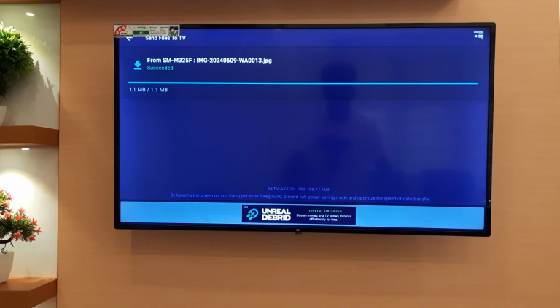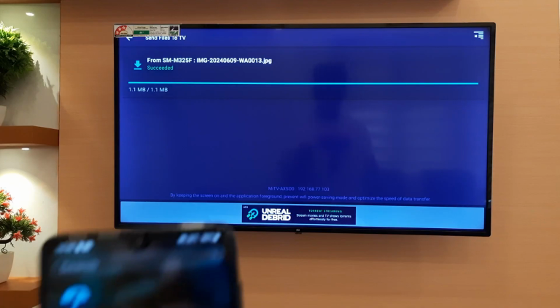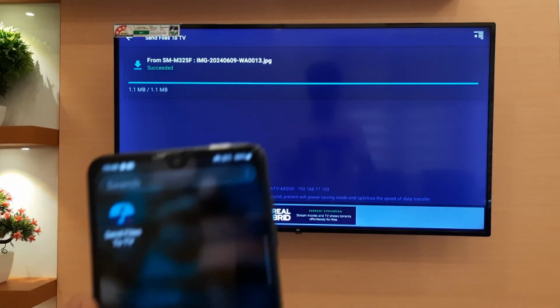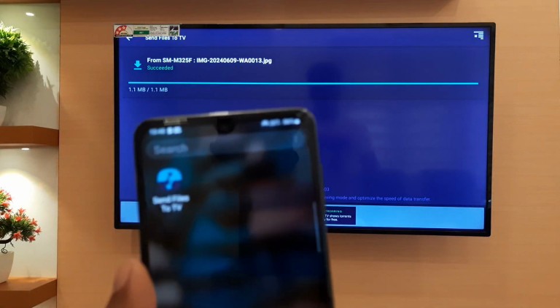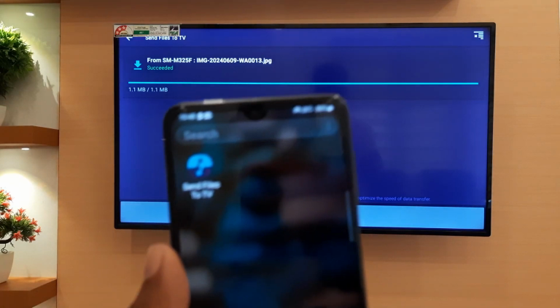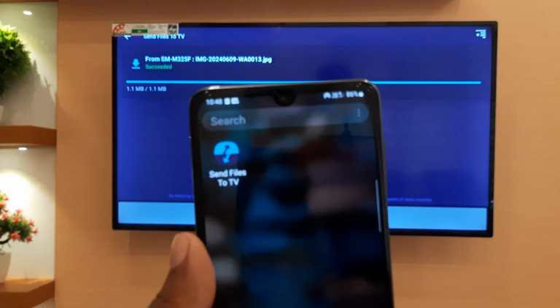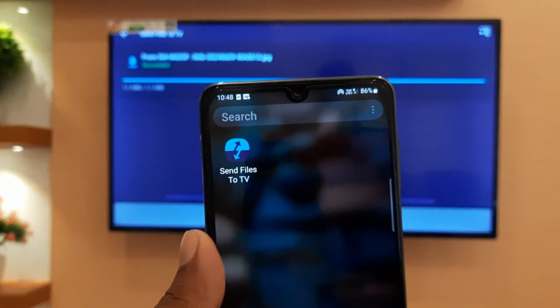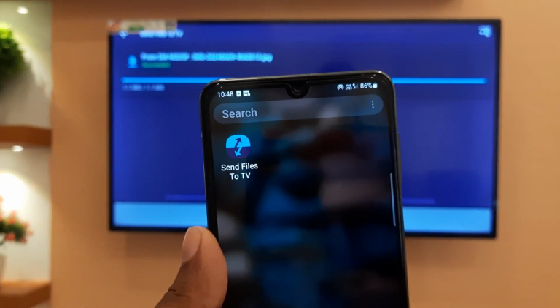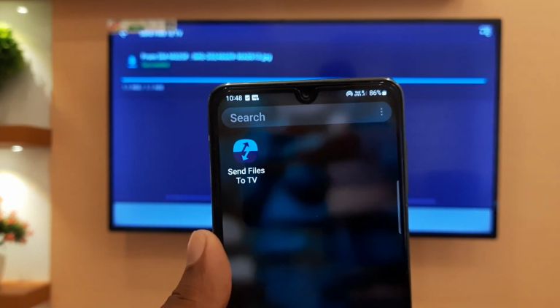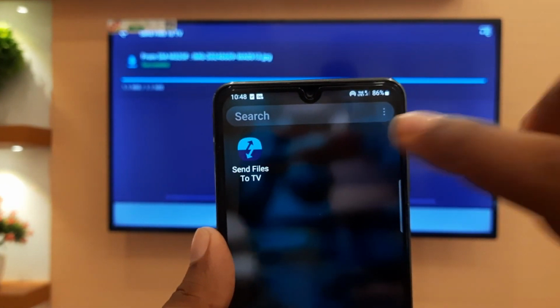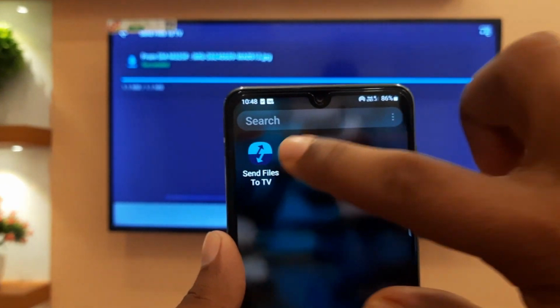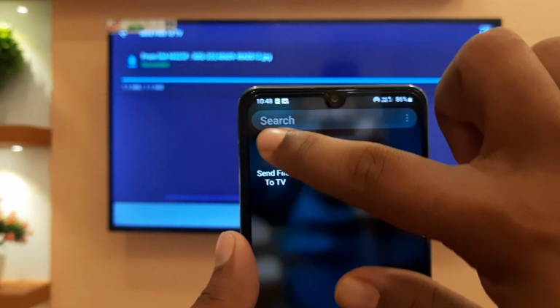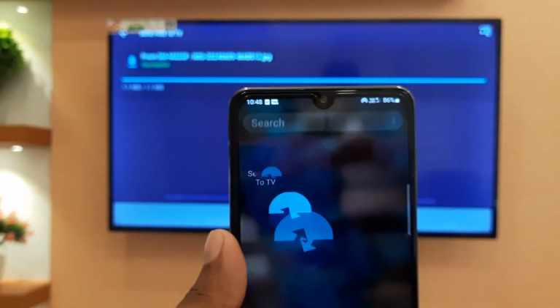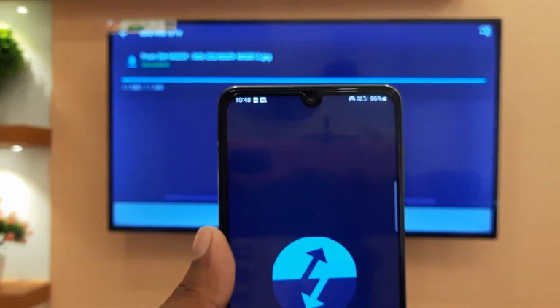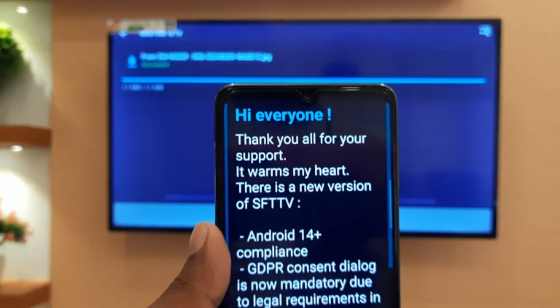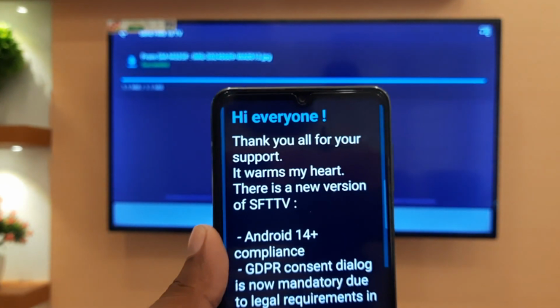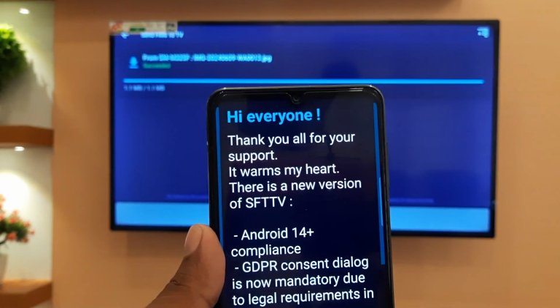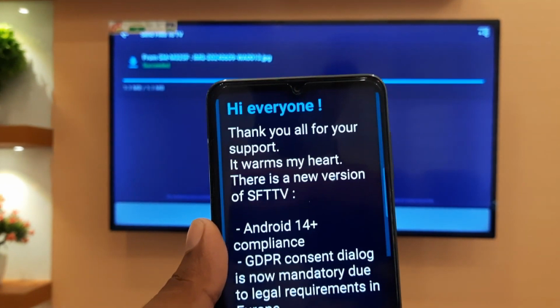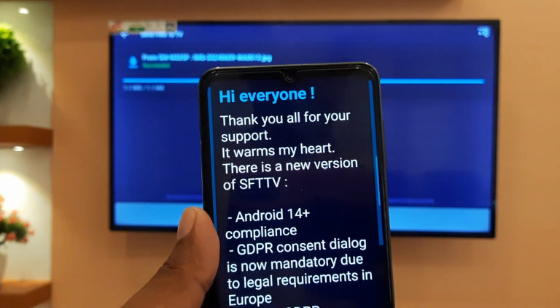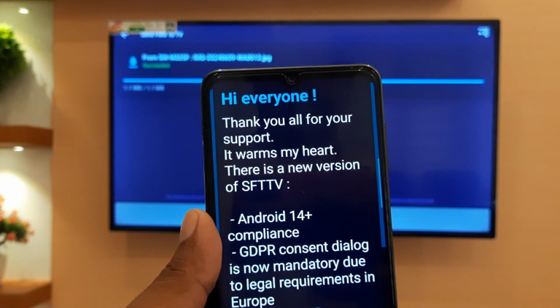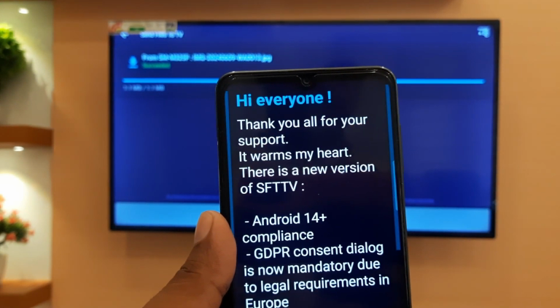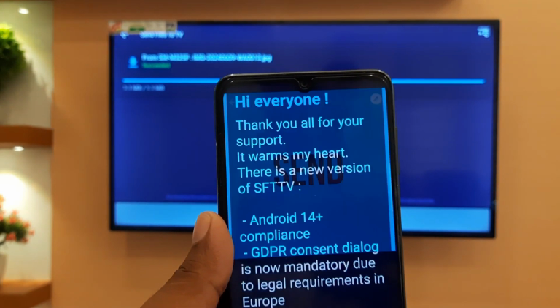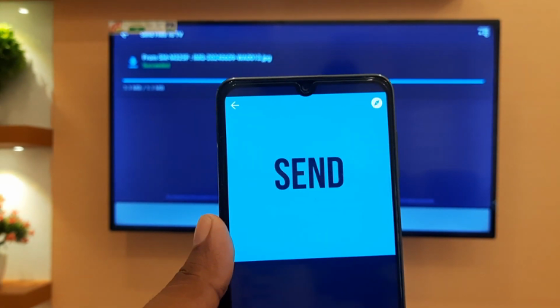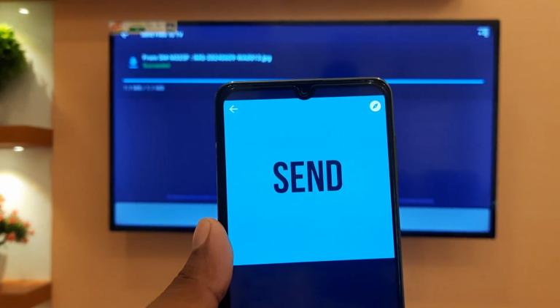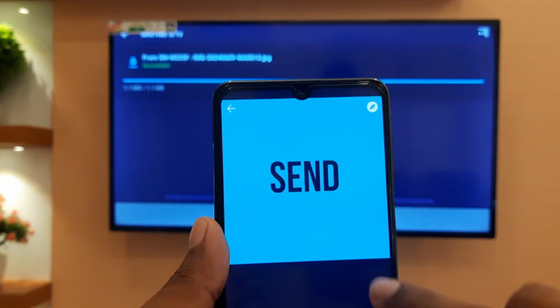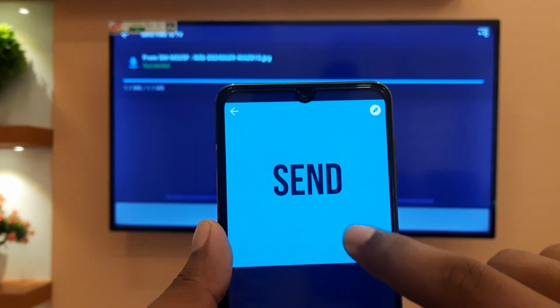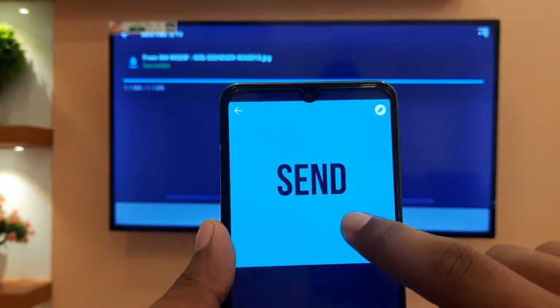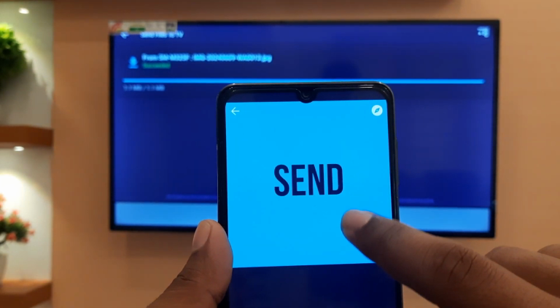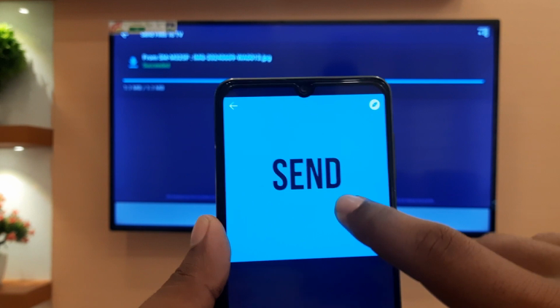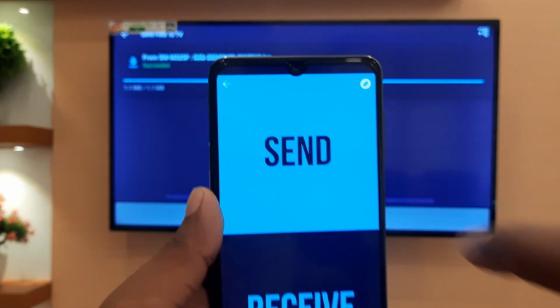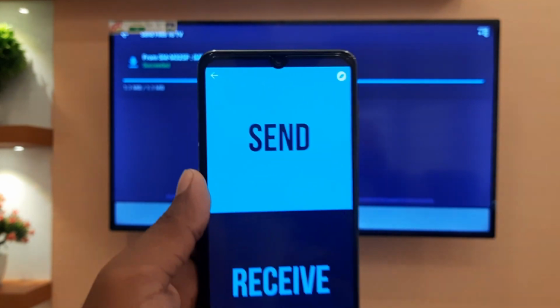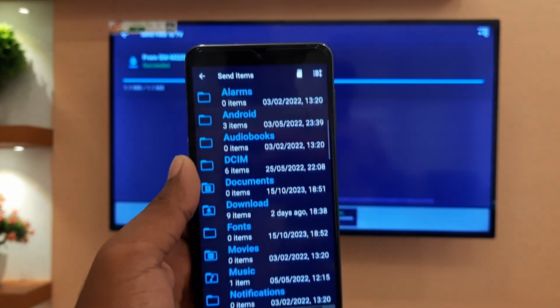The other way is to open the app, click Send, select the files from your device, and send them.